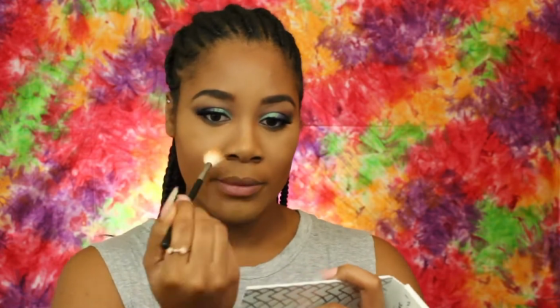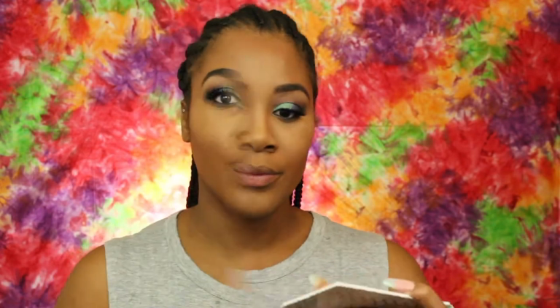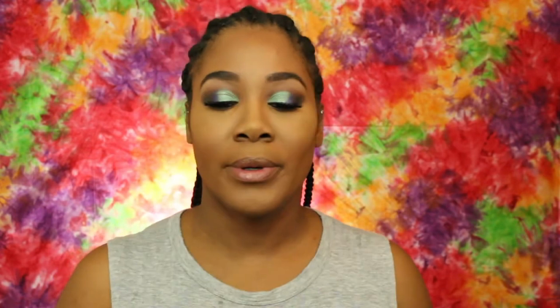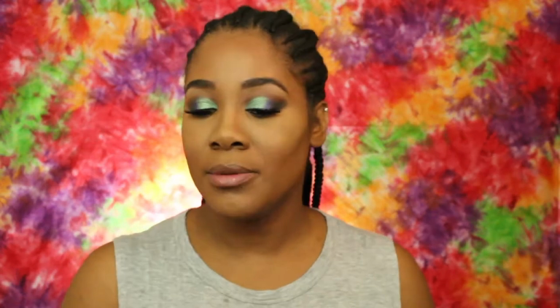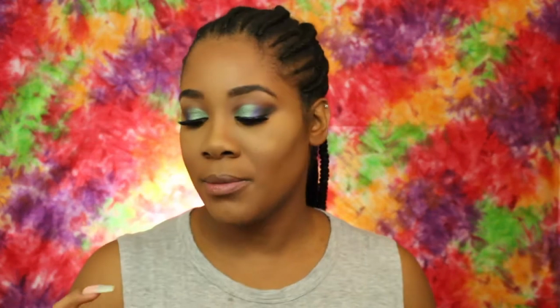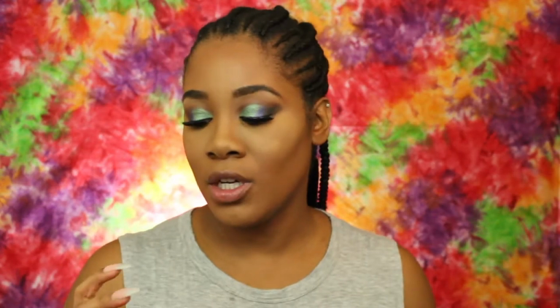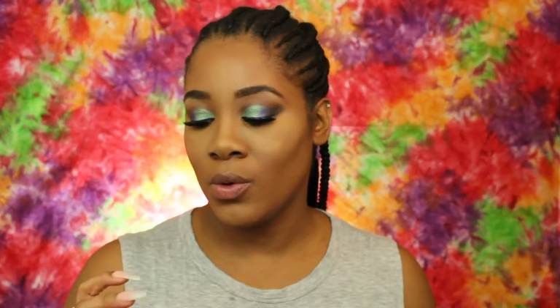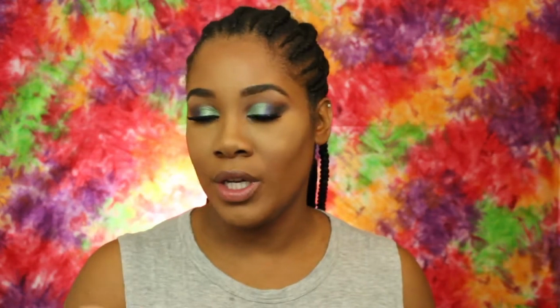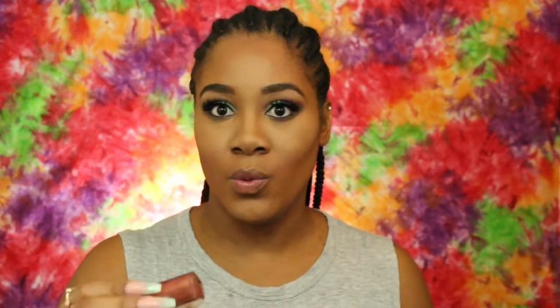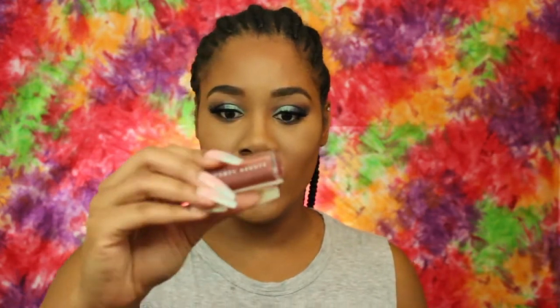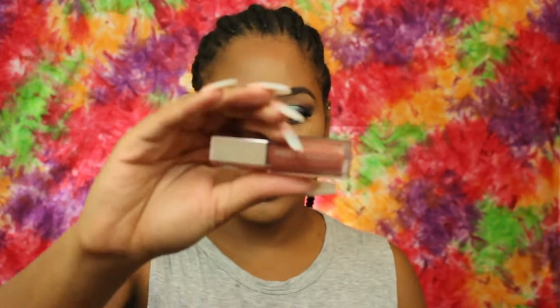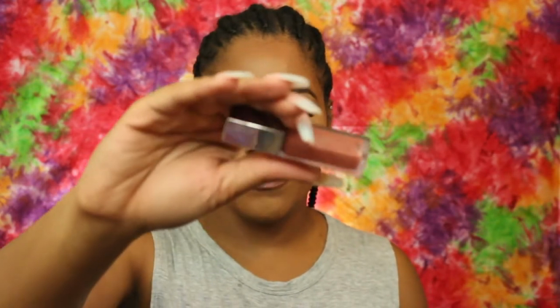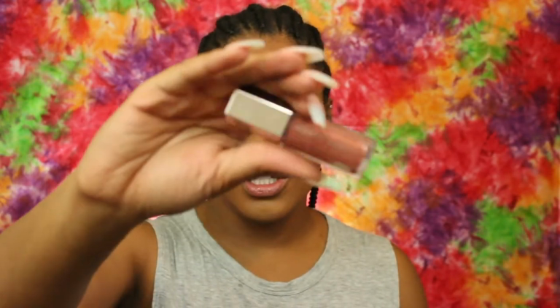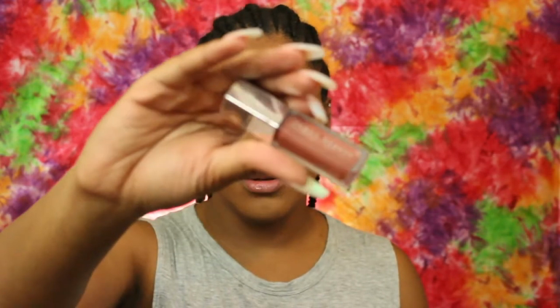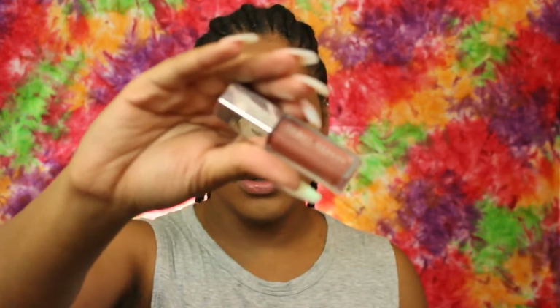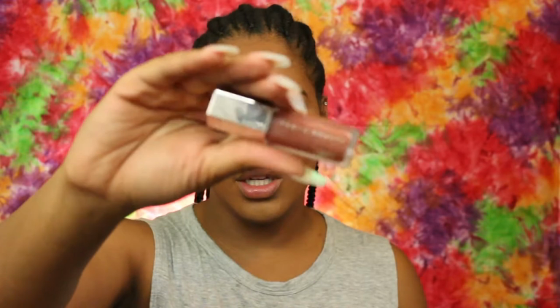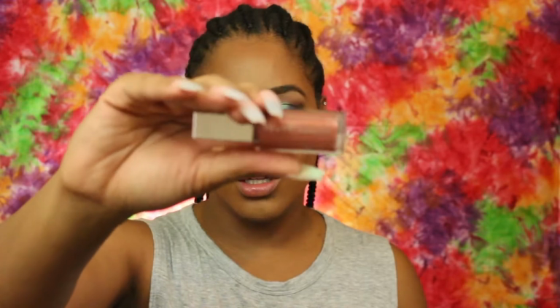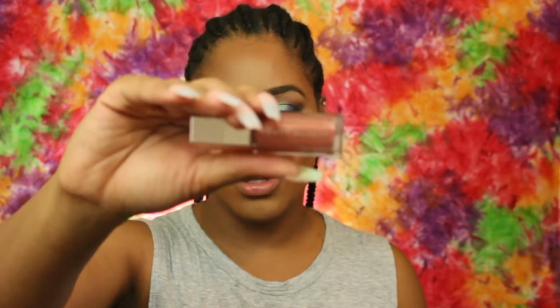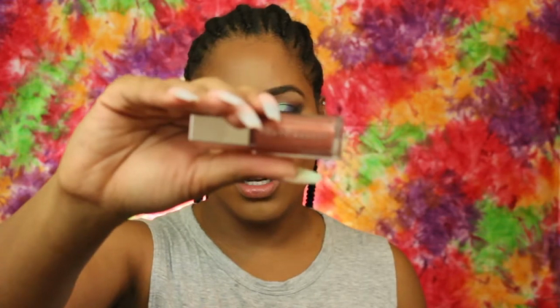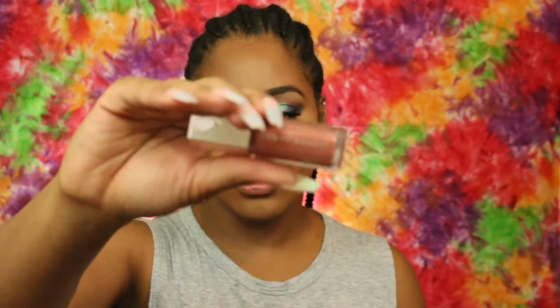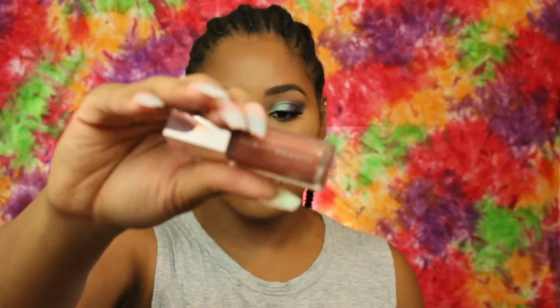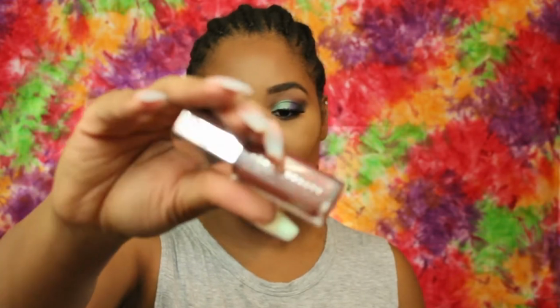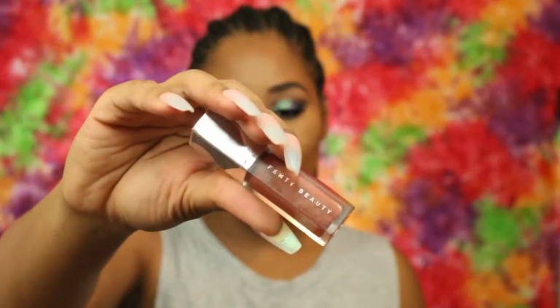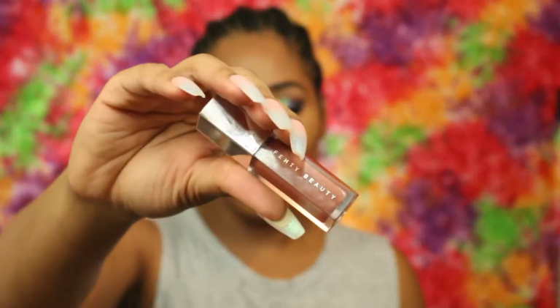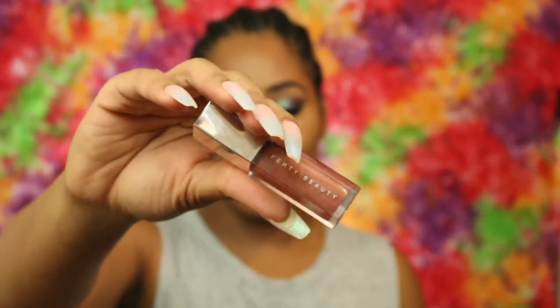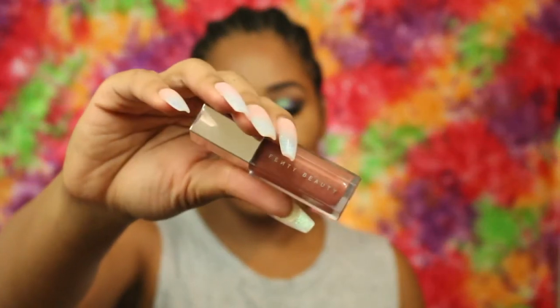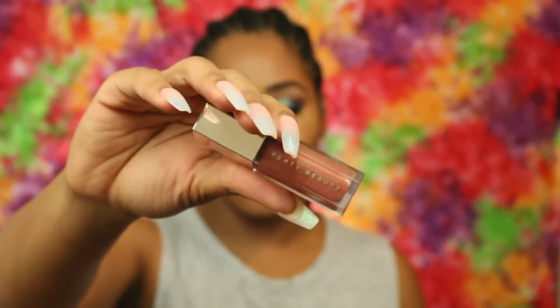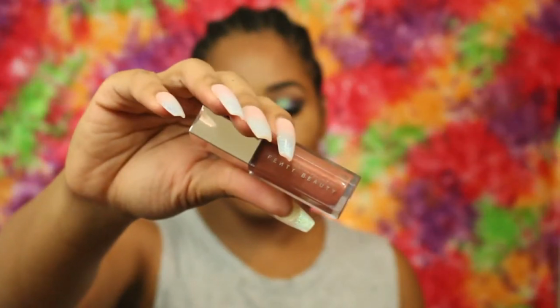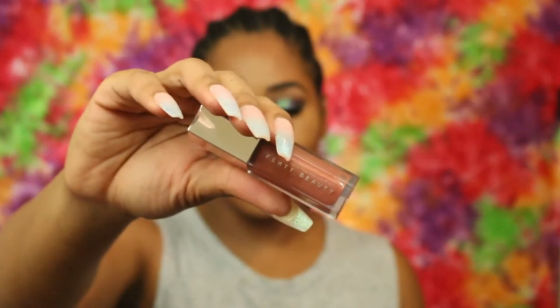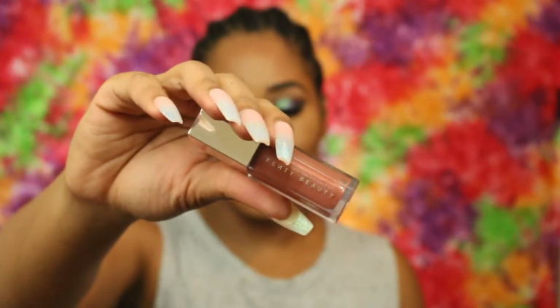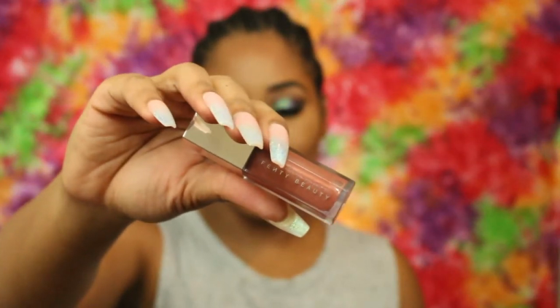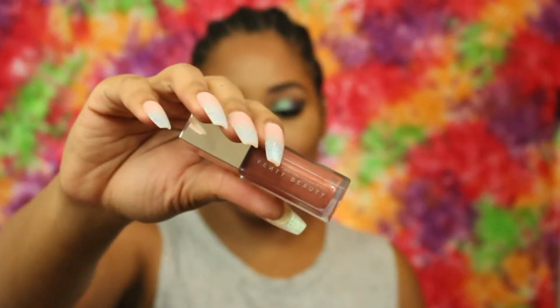For my lips, I'm going to go in with the Fenty Beauty lip gloss, and this is in Fenty Glow.